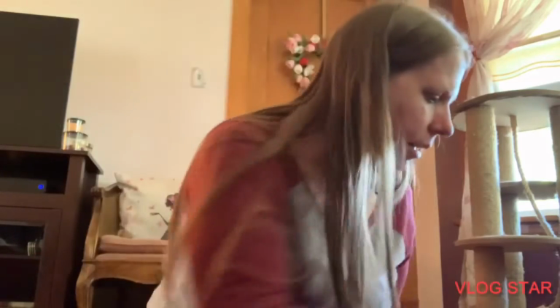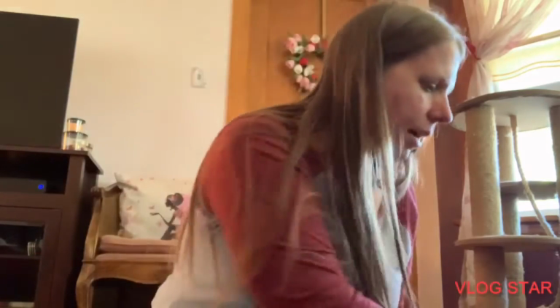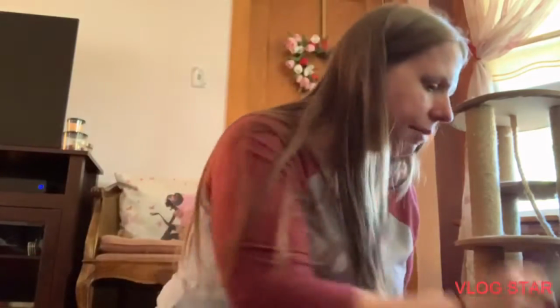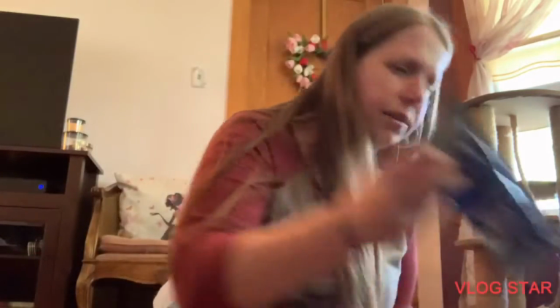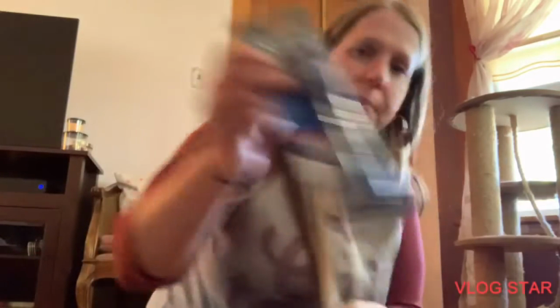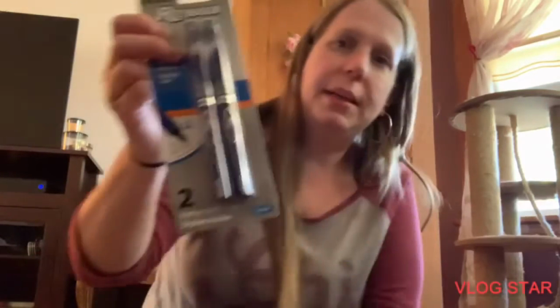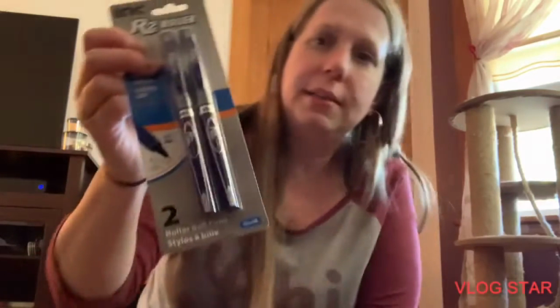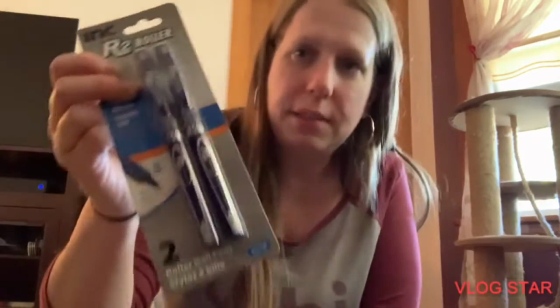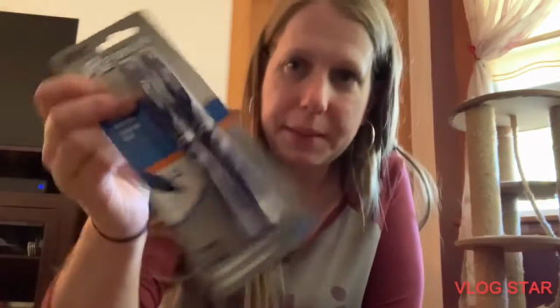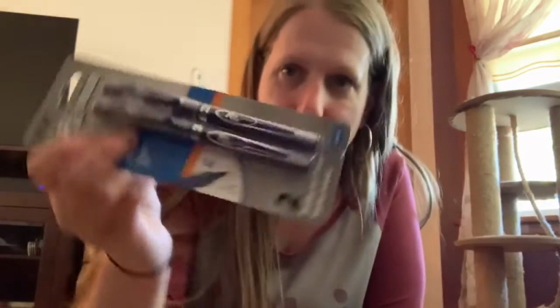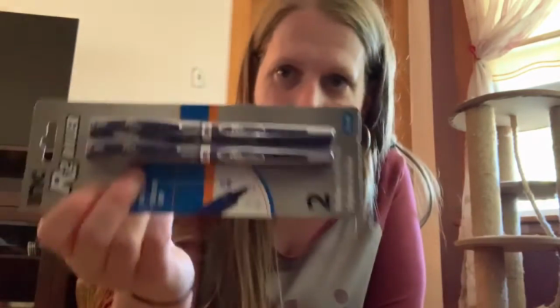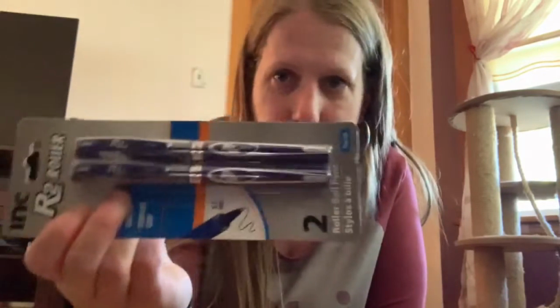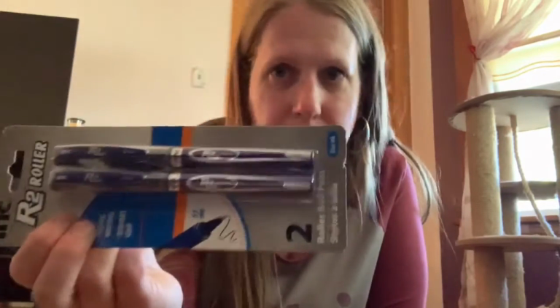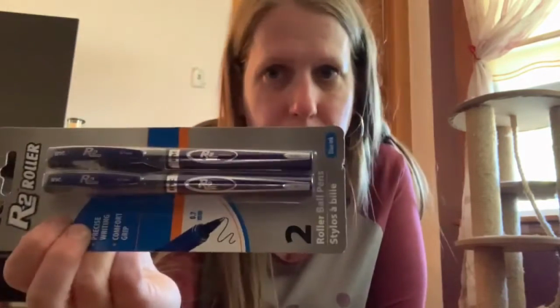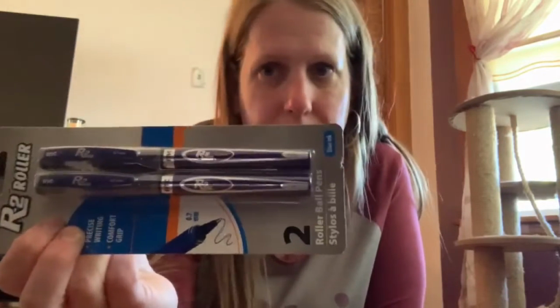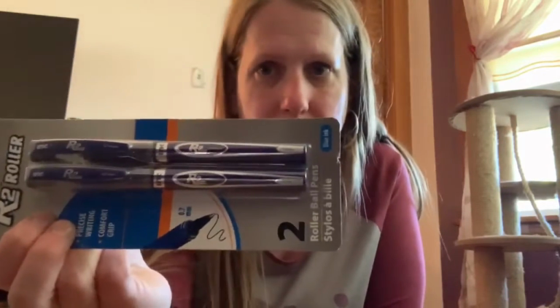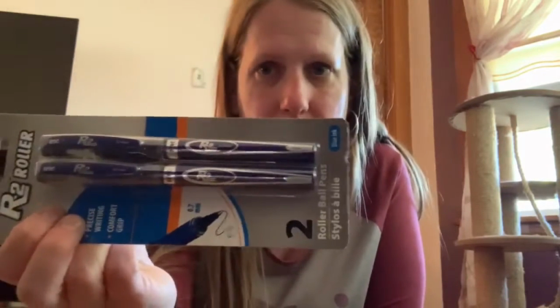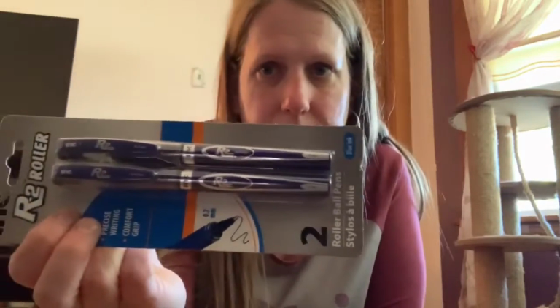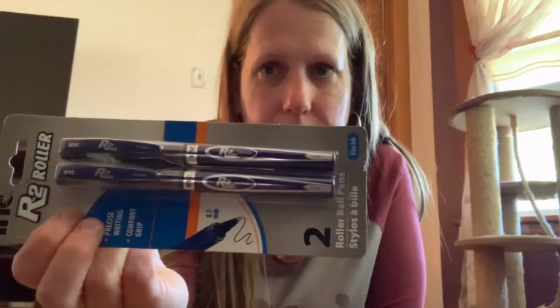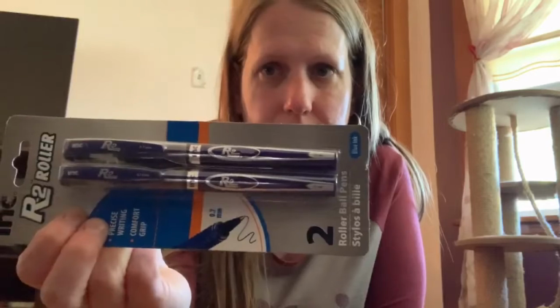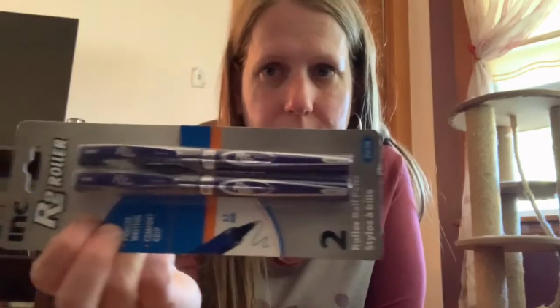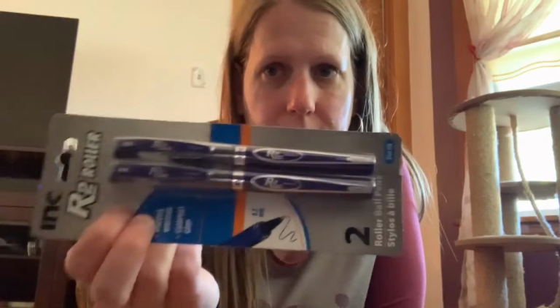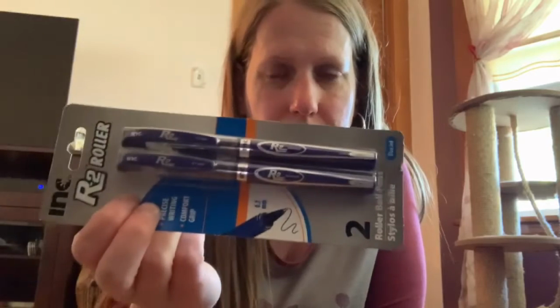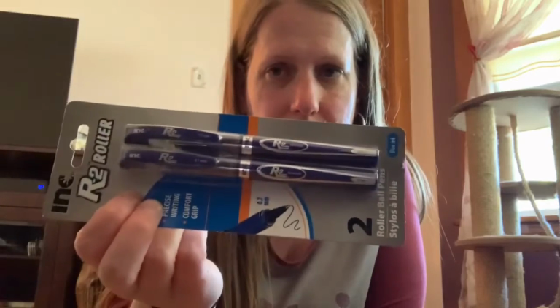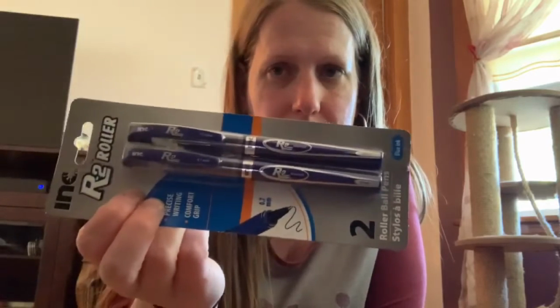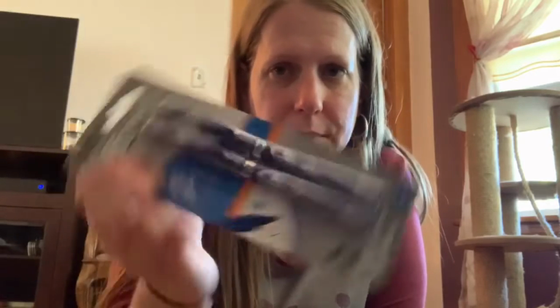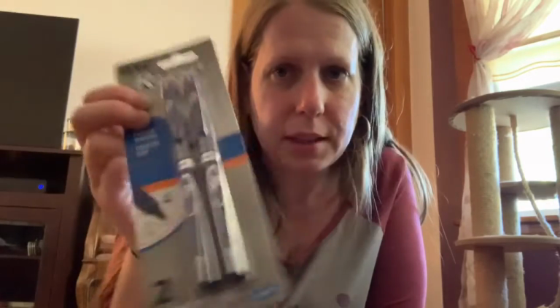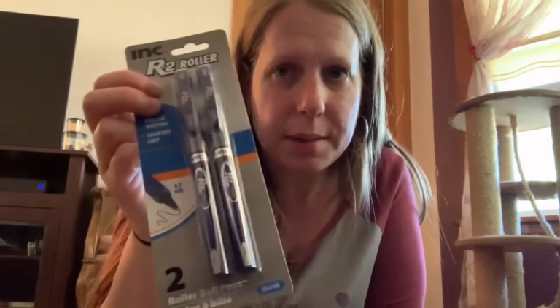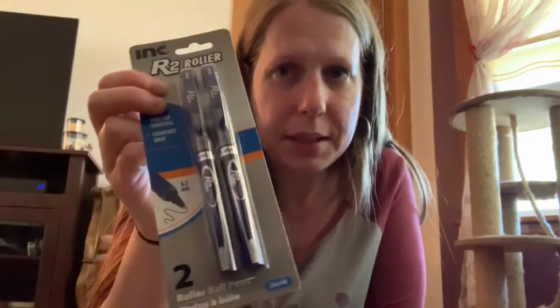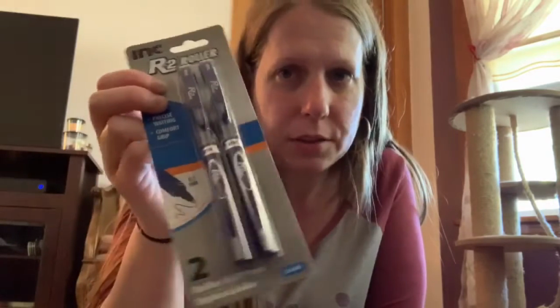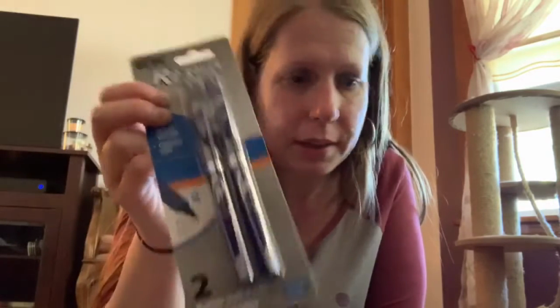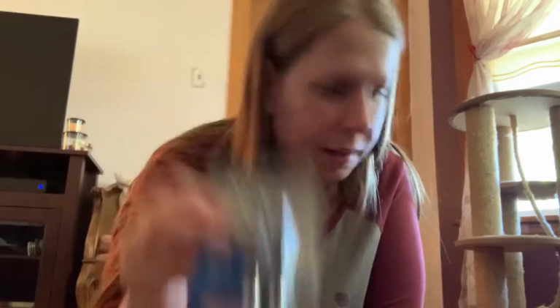I found some pens. These pens are really, really nice. I like them, and they had them again, so I got them.